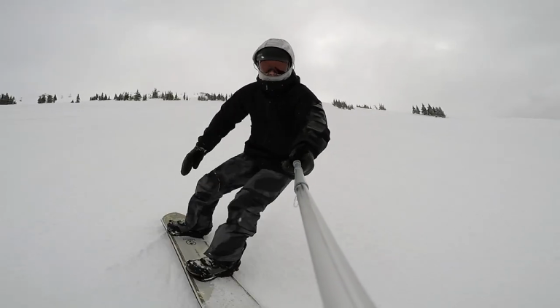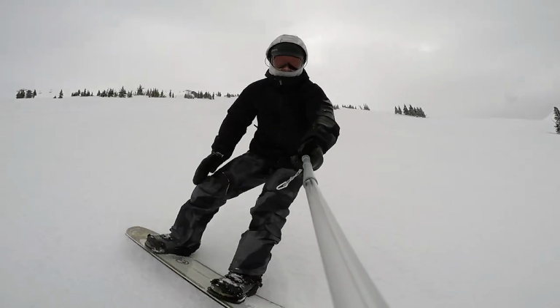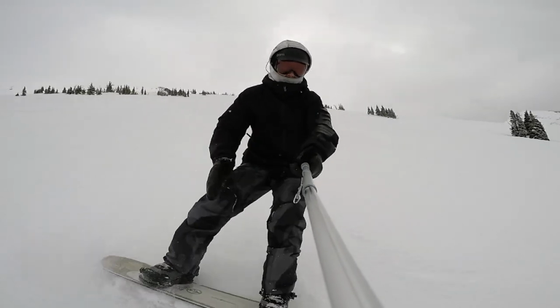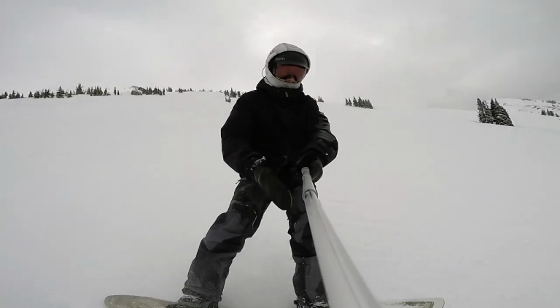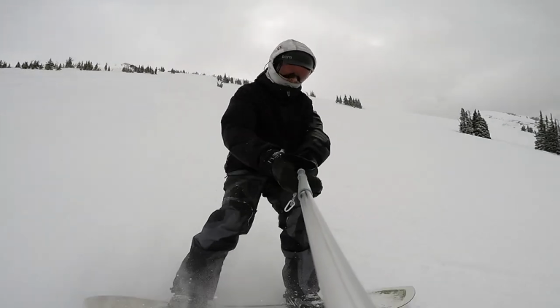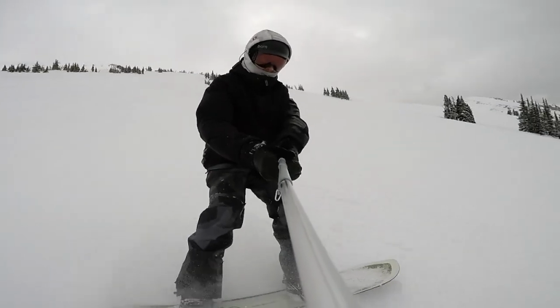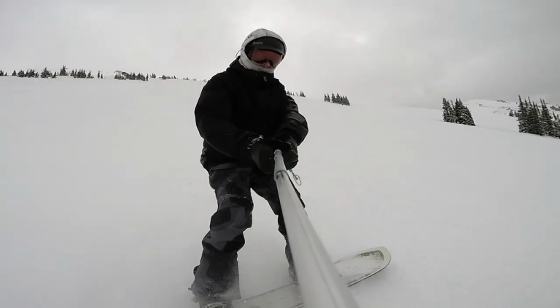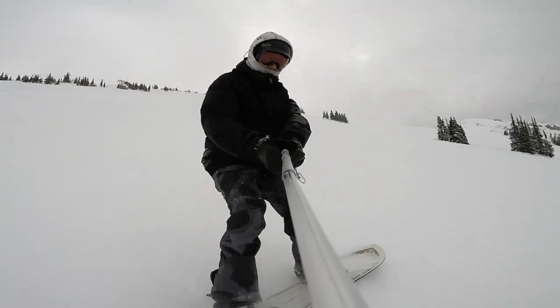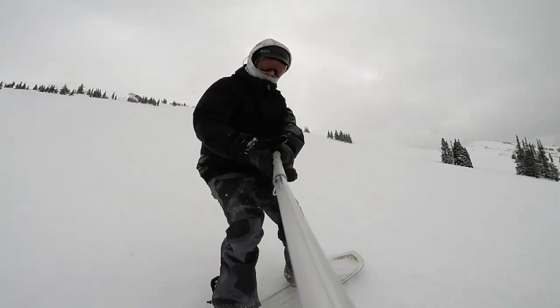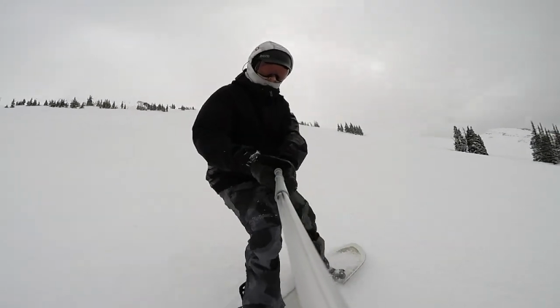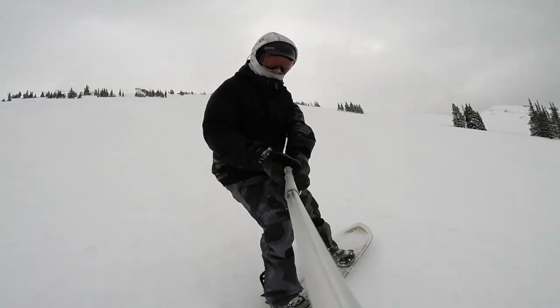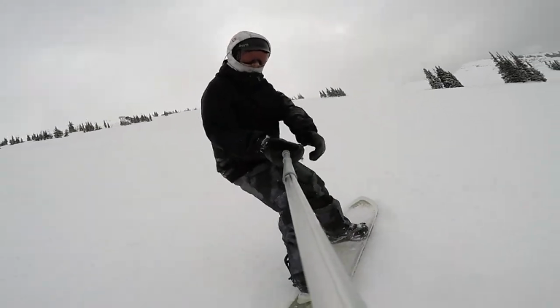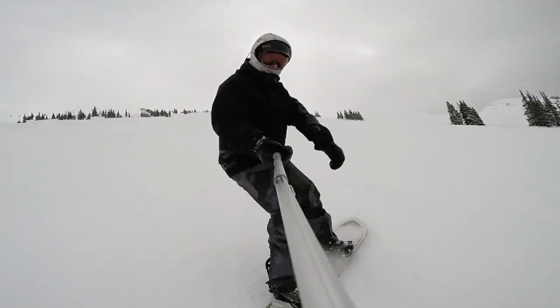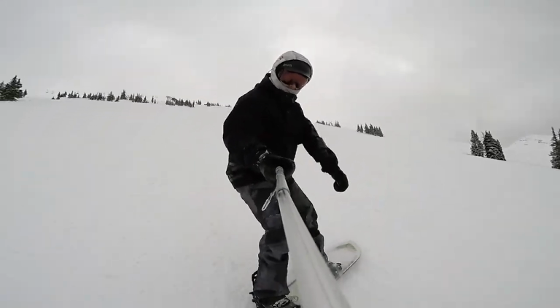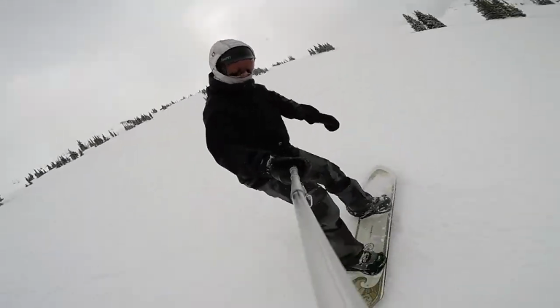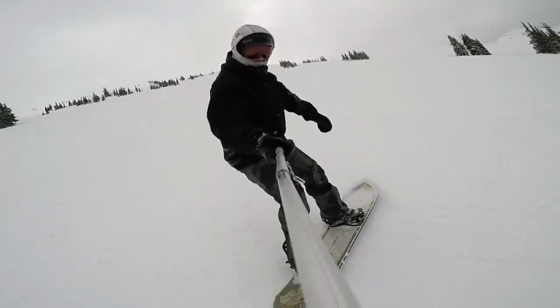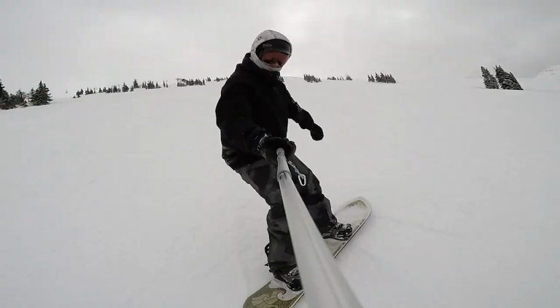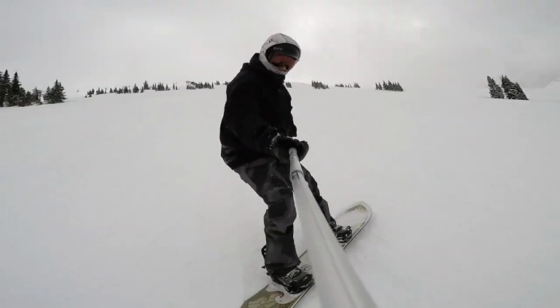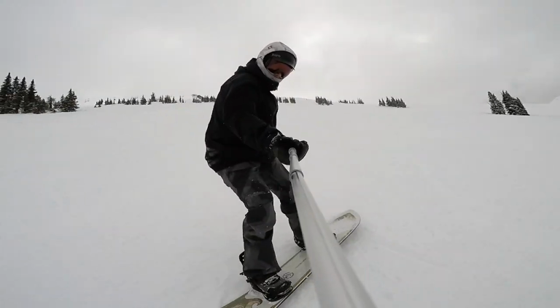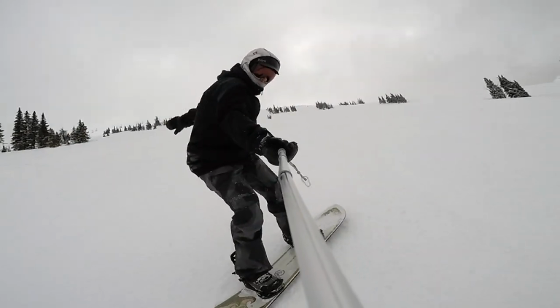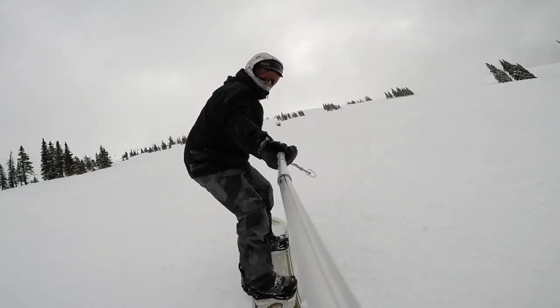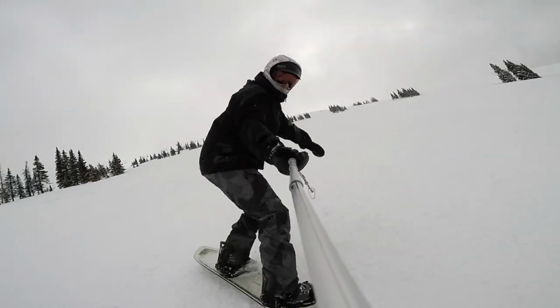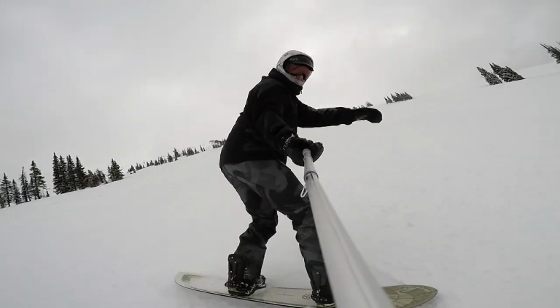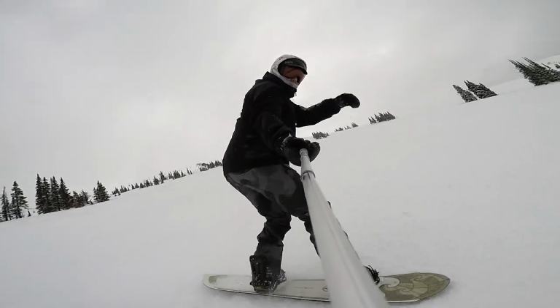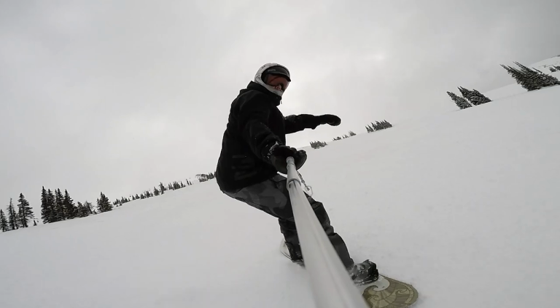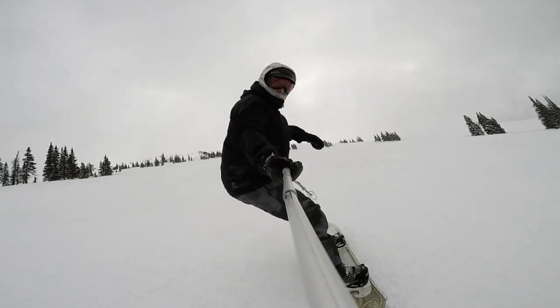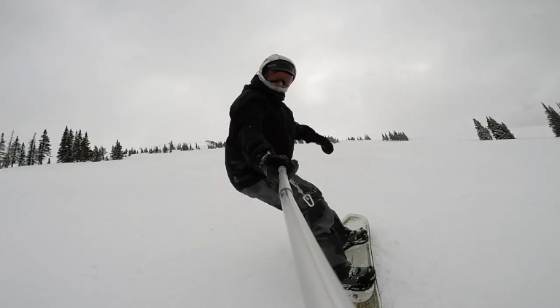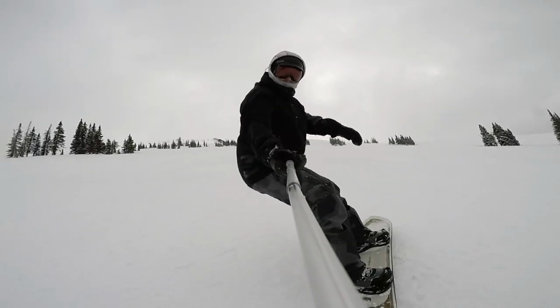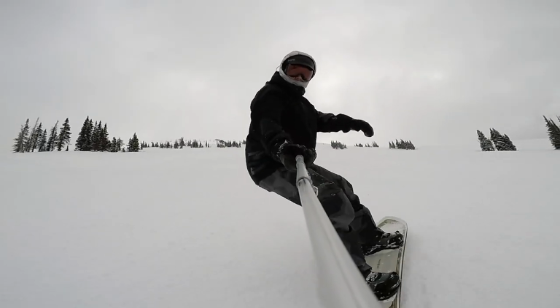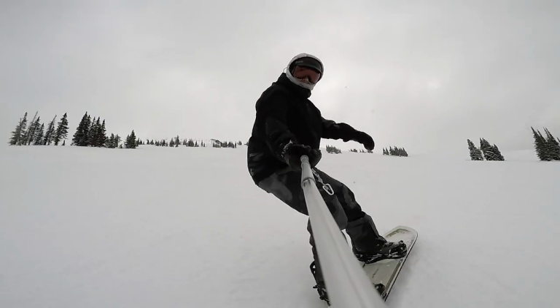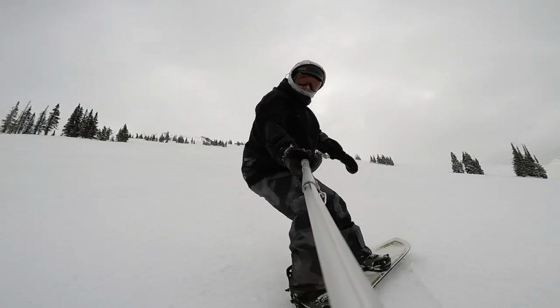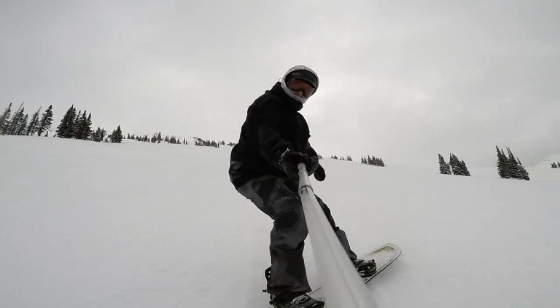I was able to take the Swell out in powder, chop, and on groomers. I really enjoyed this board in all conditions.